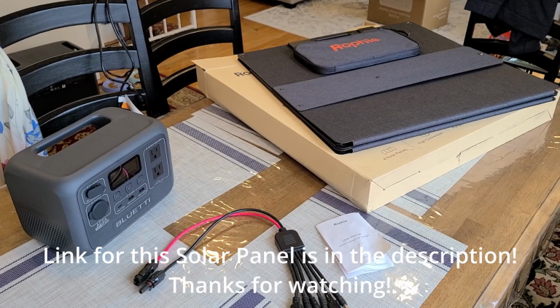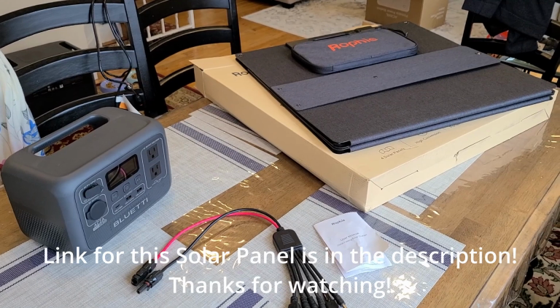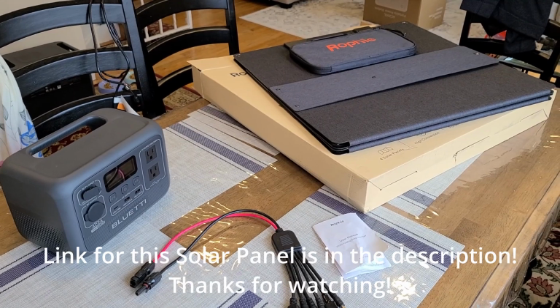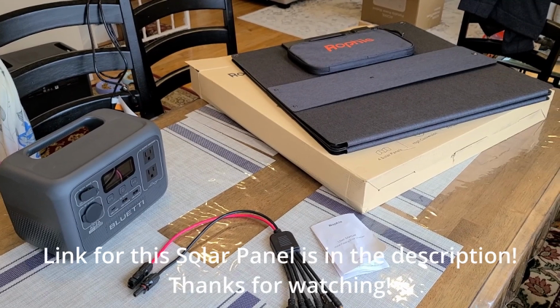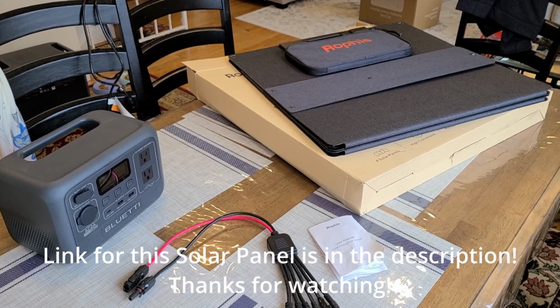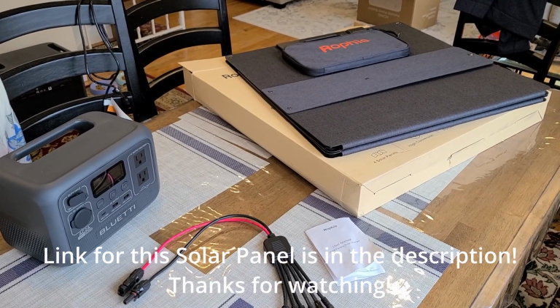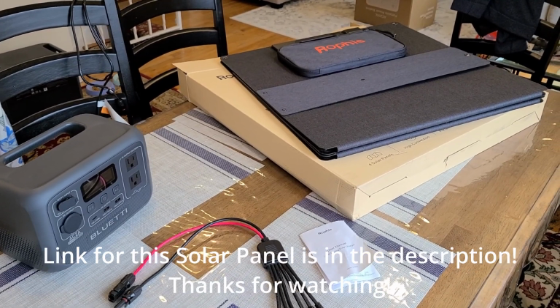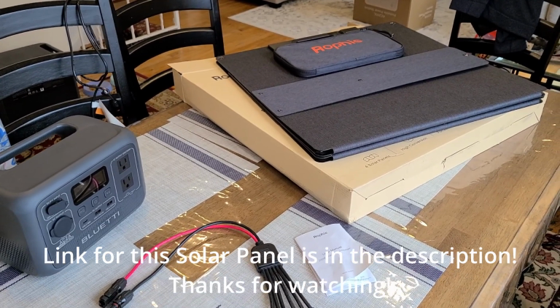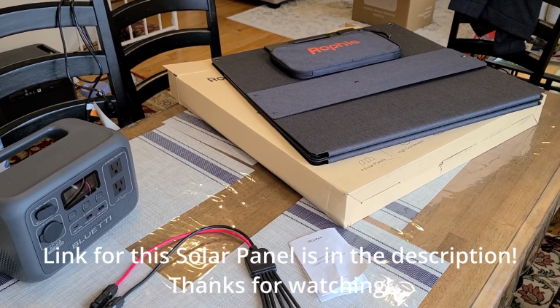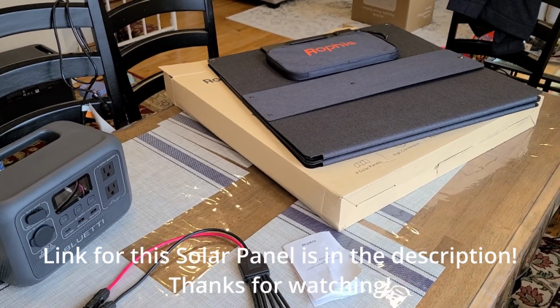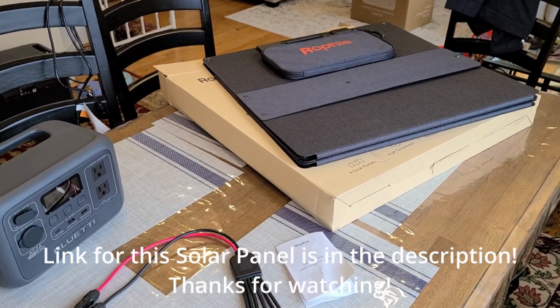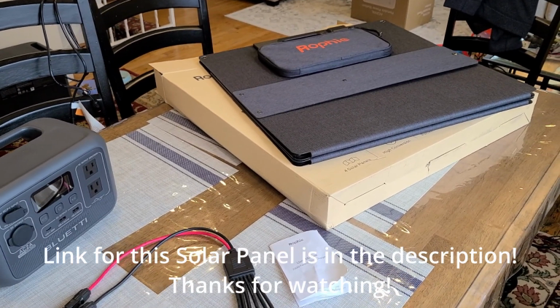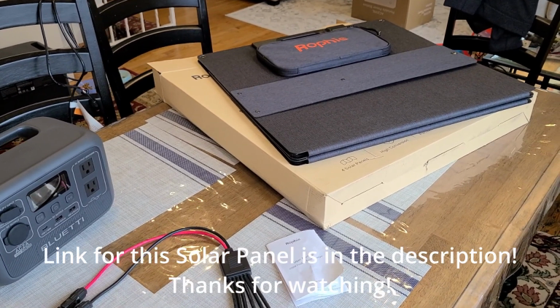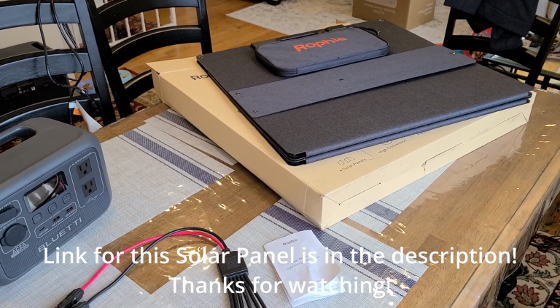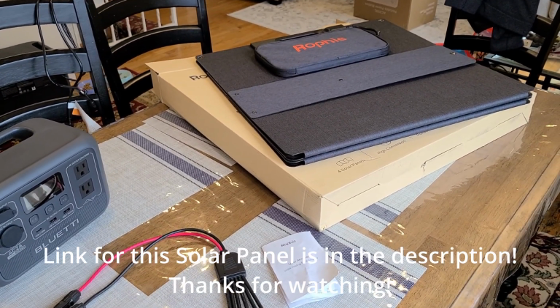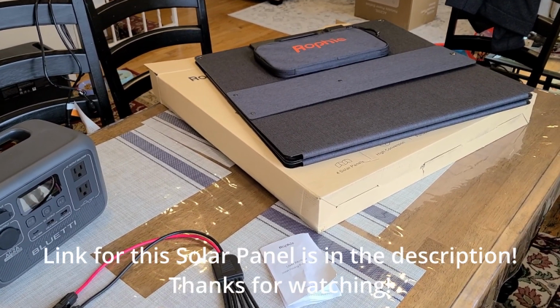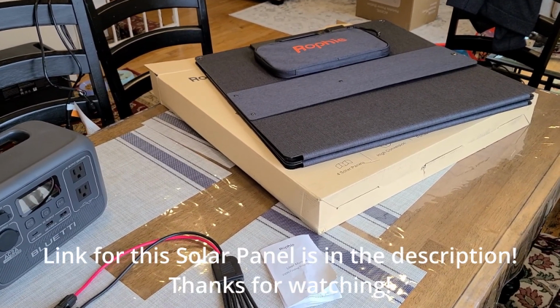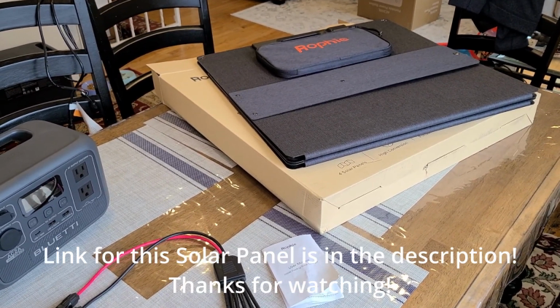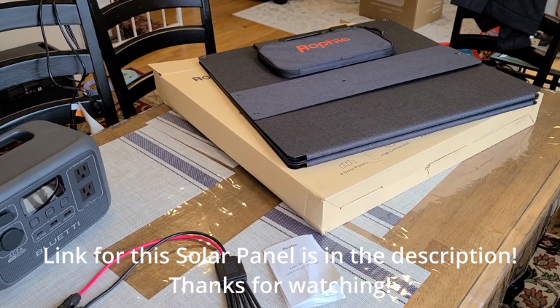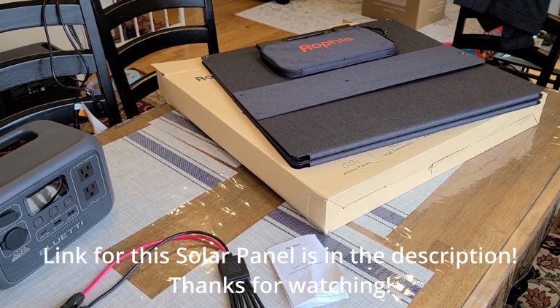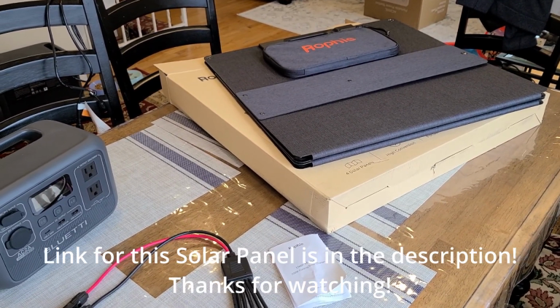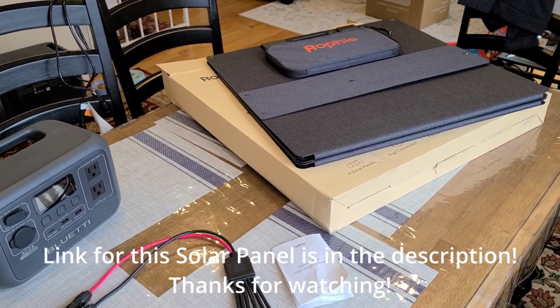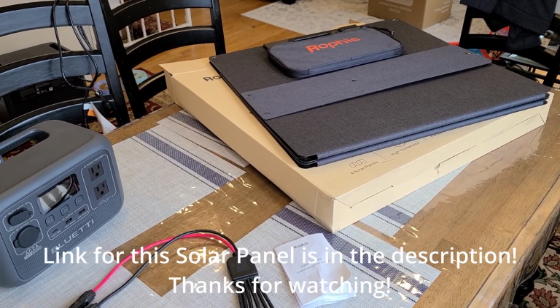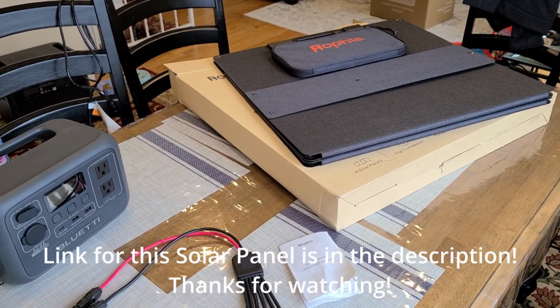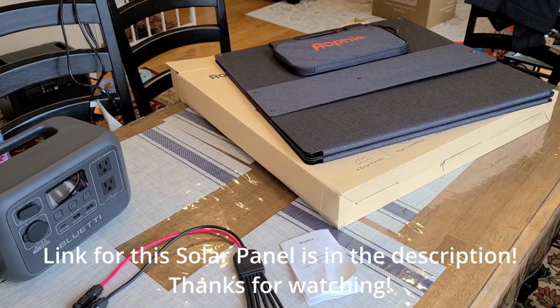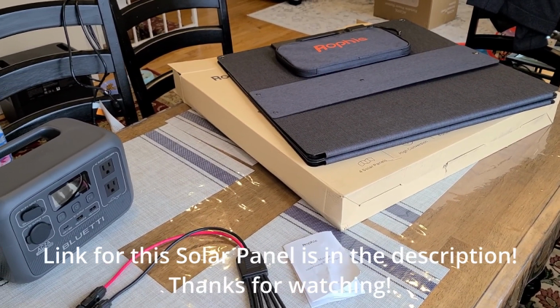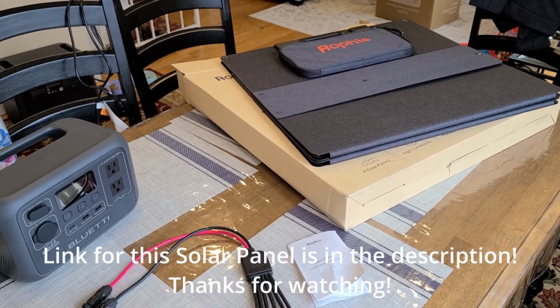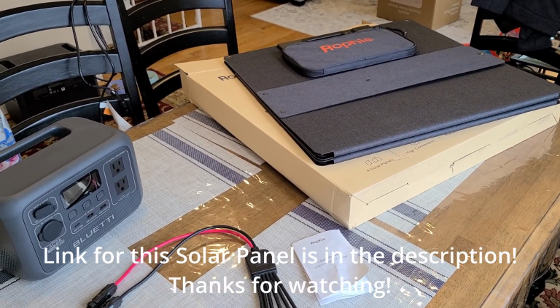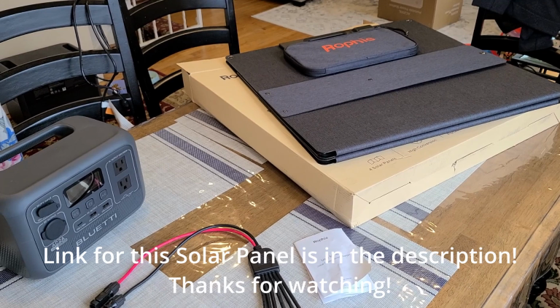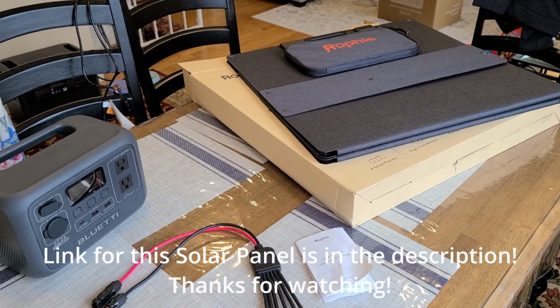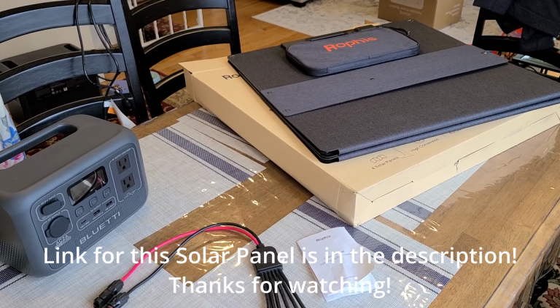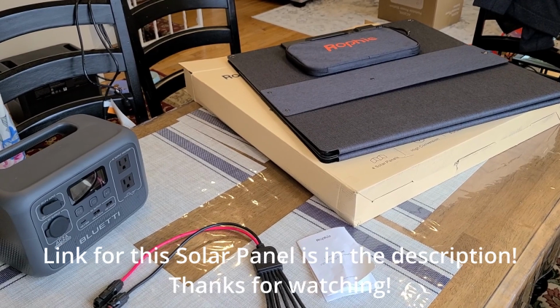Hey everyone, doing a review for the Rophy 200-watt foldable solar panel.